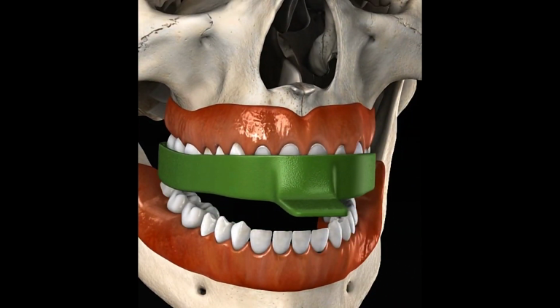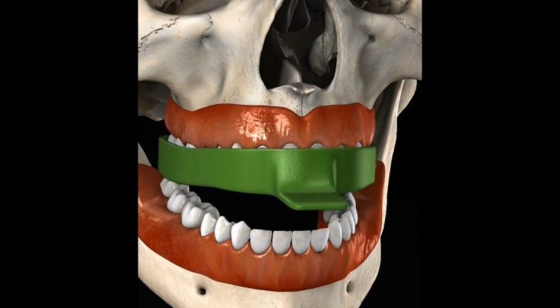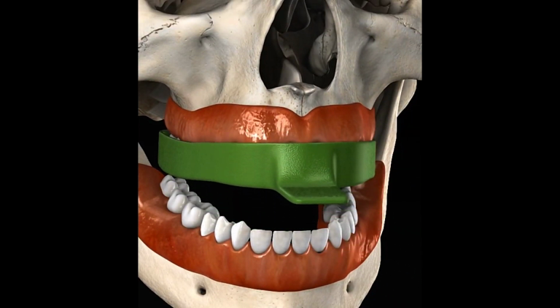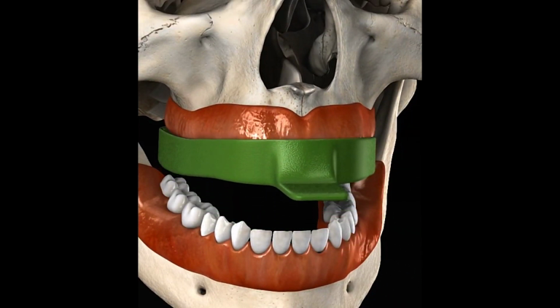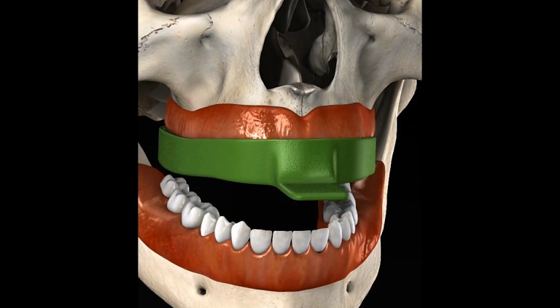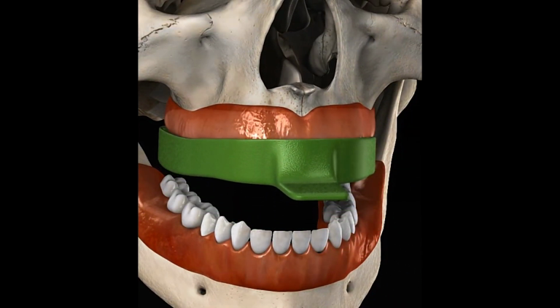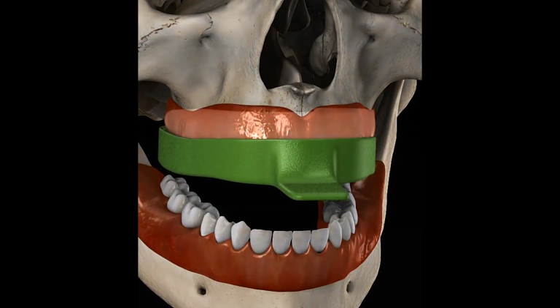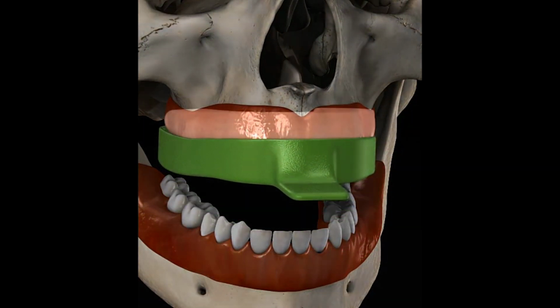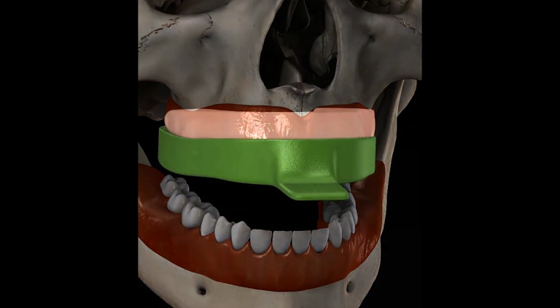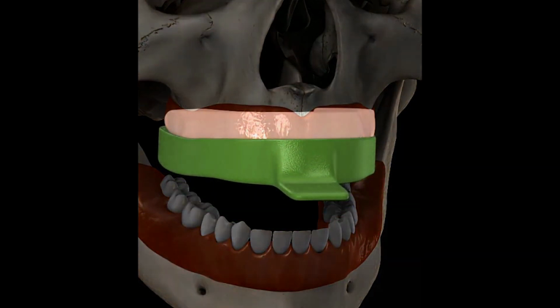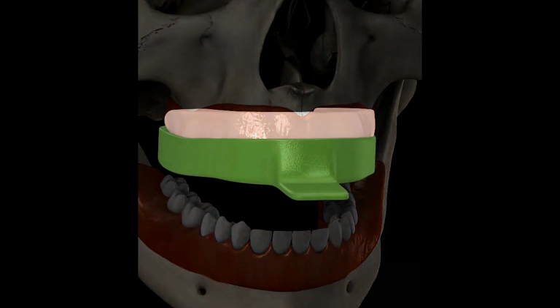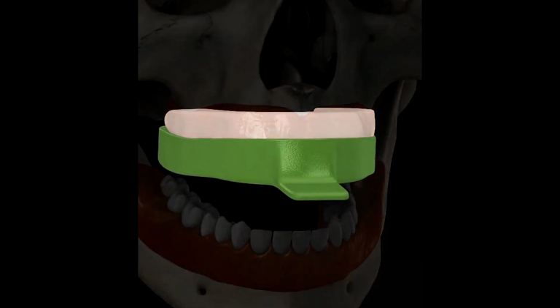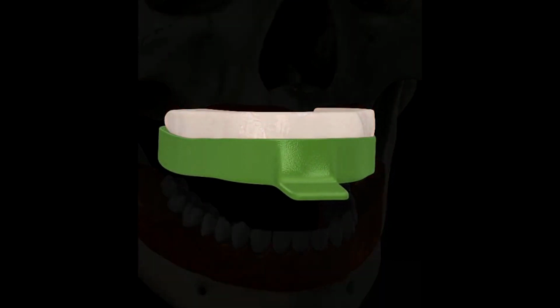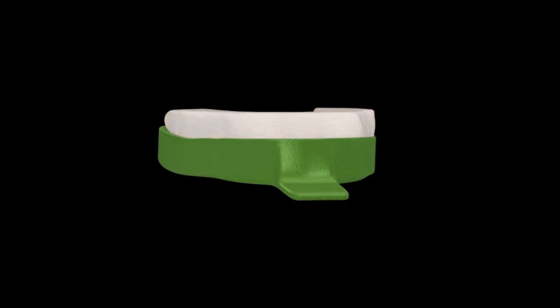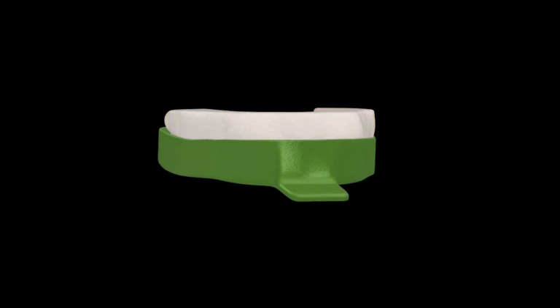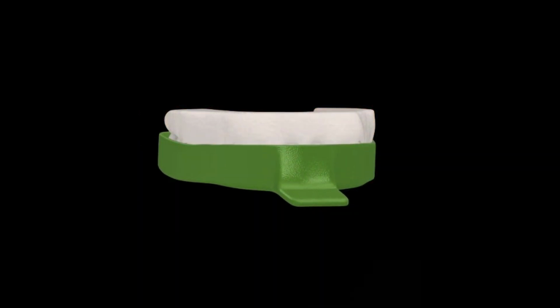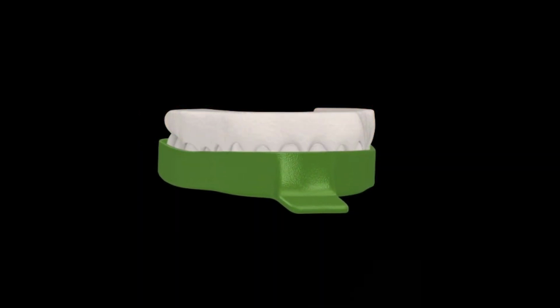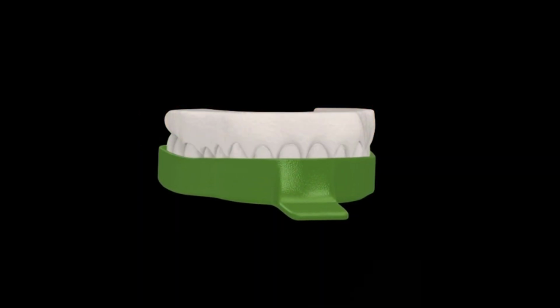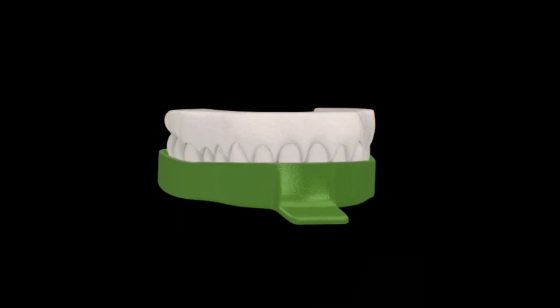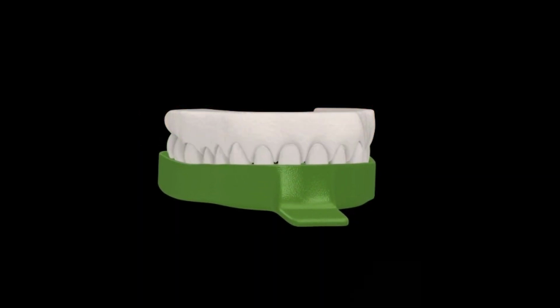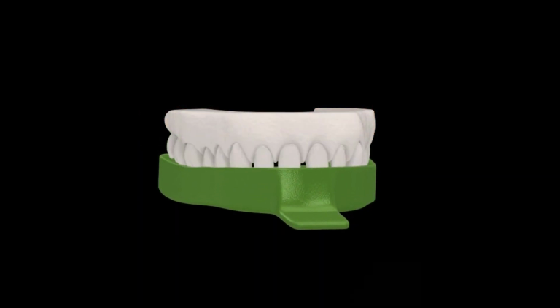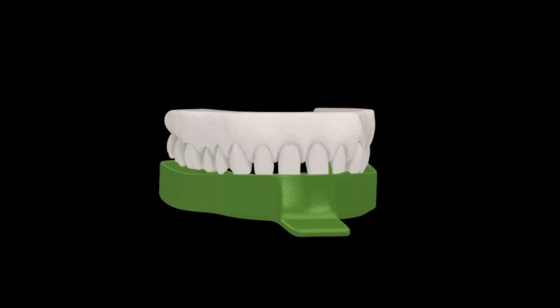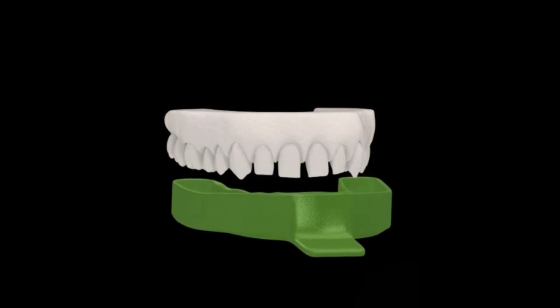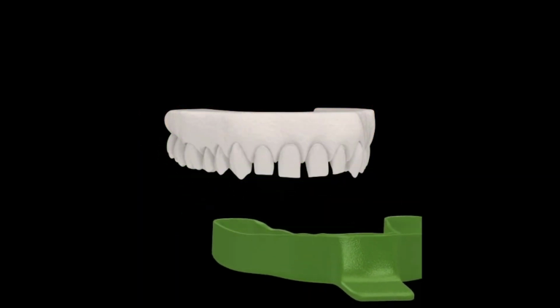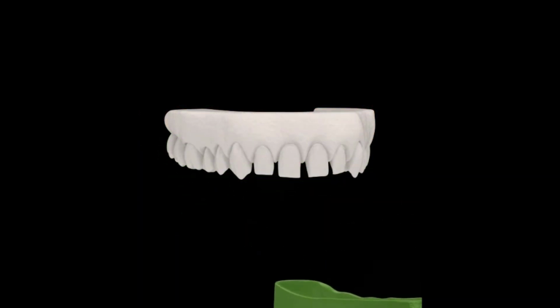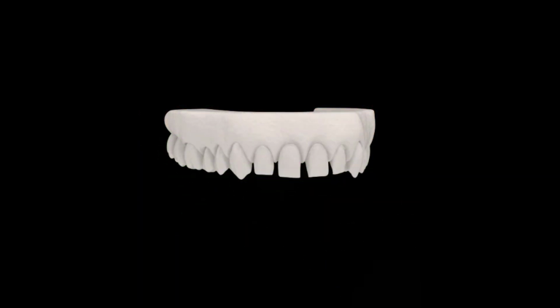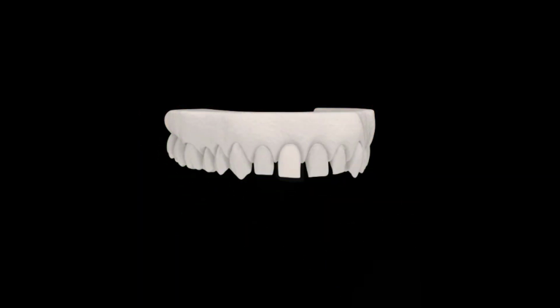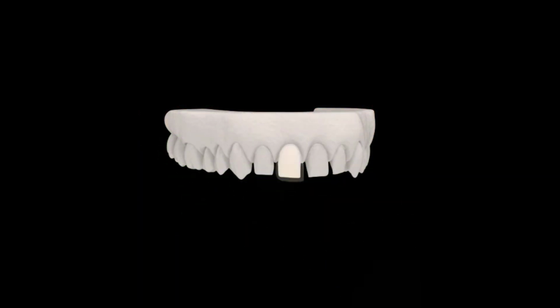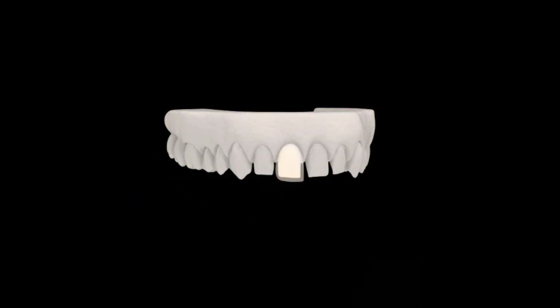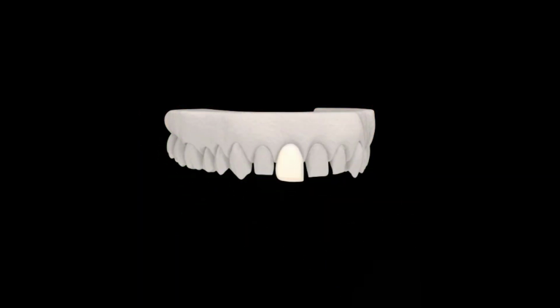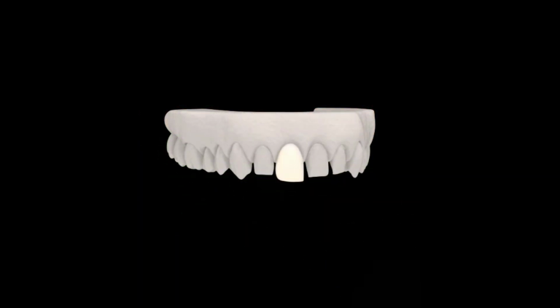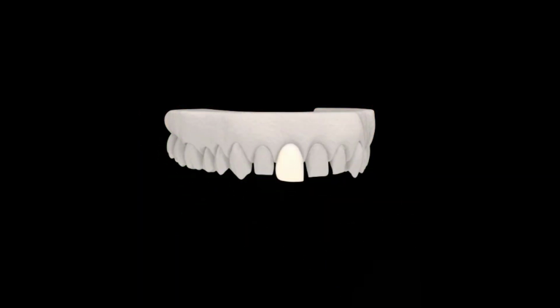In the laboratory, the cast is used to fabricate porcelain veneers which fit the shape of the teeth.